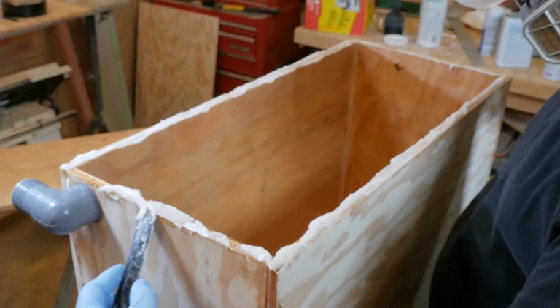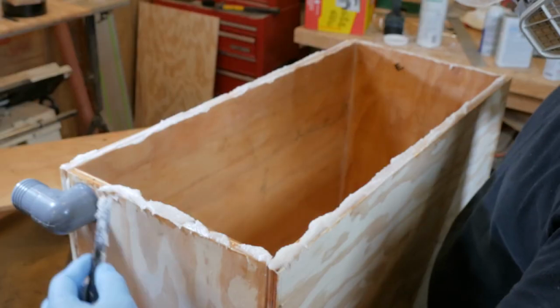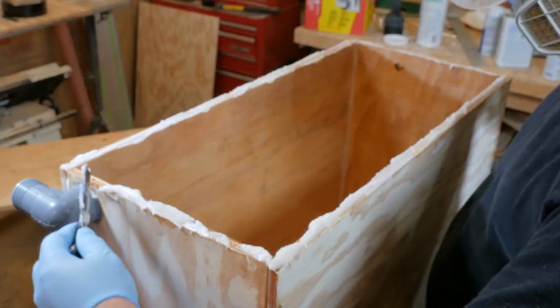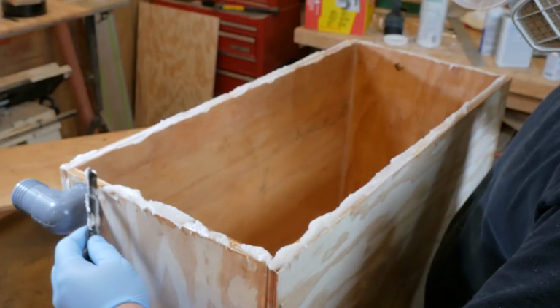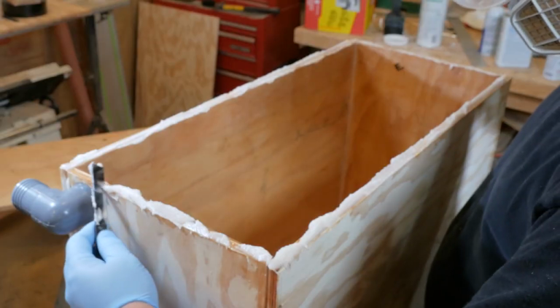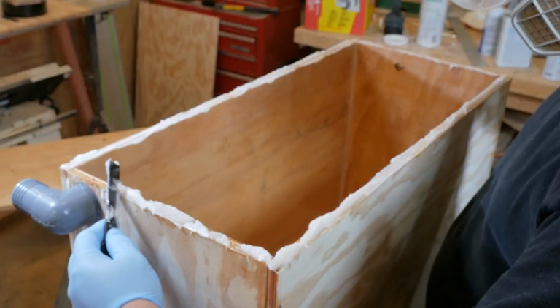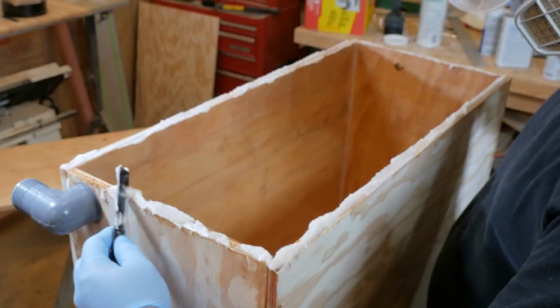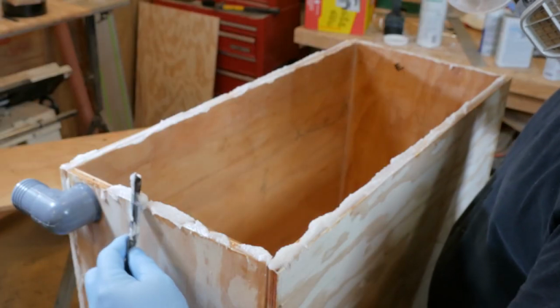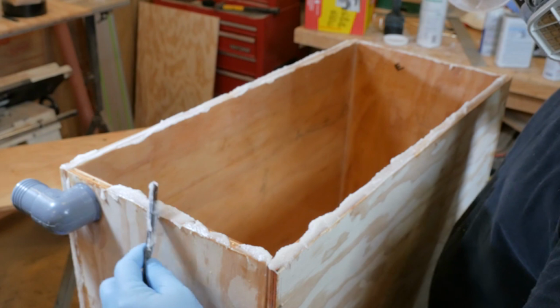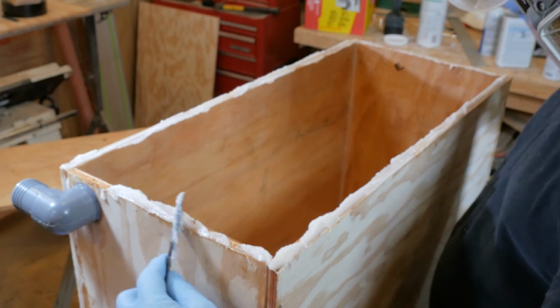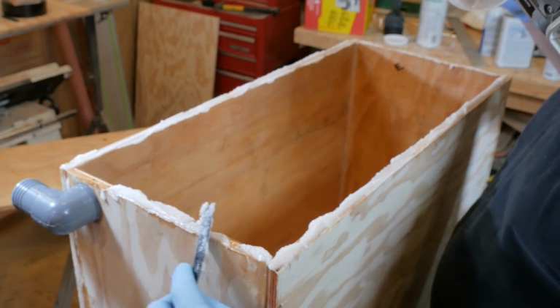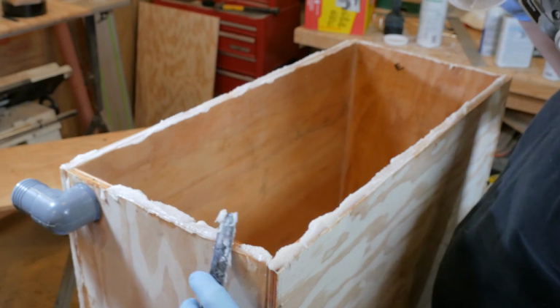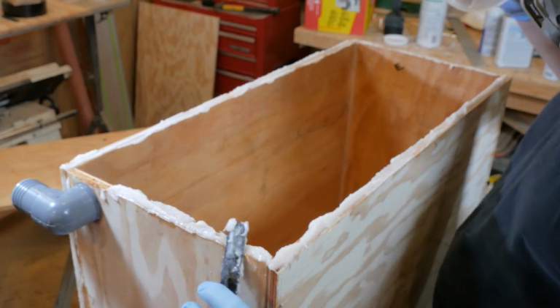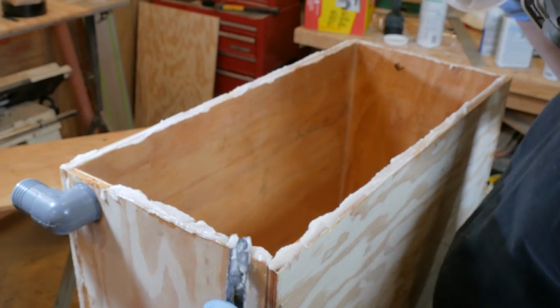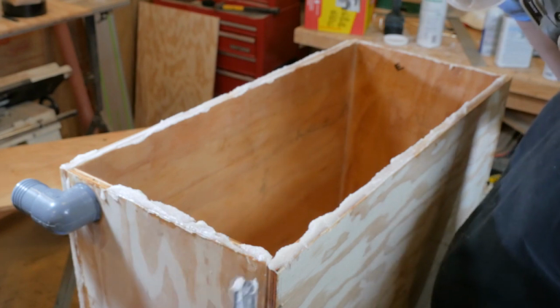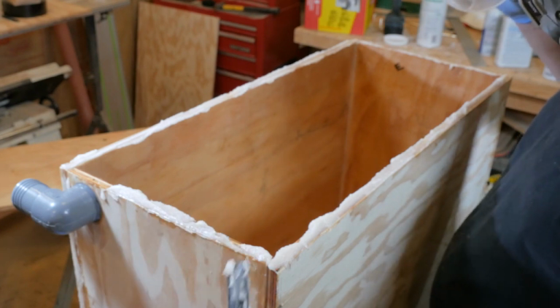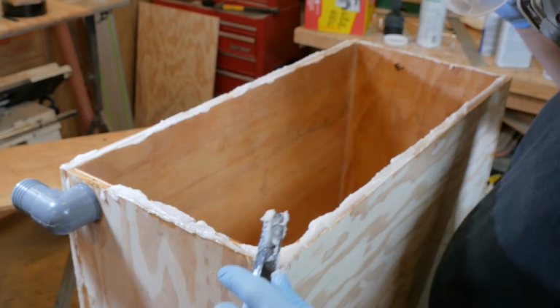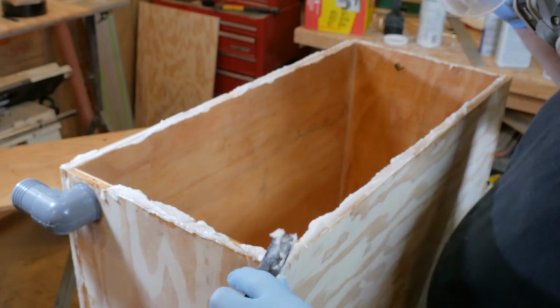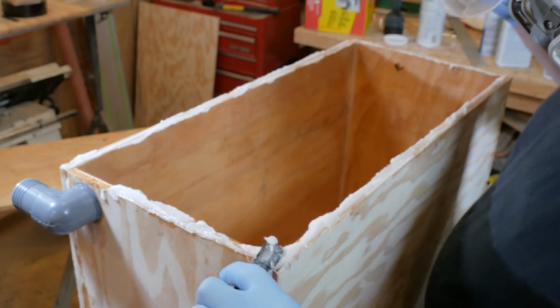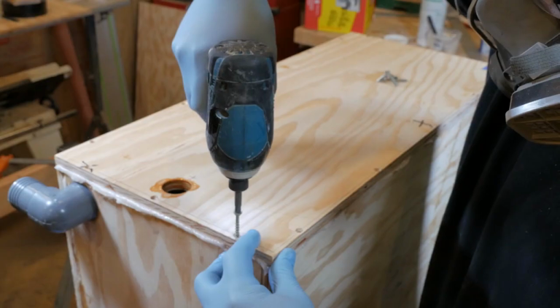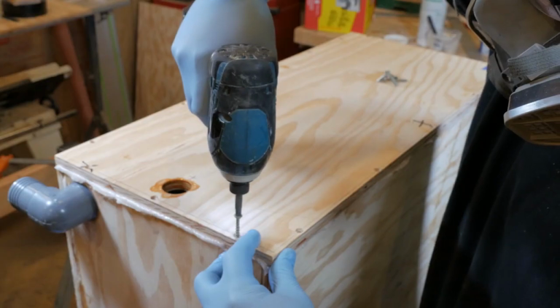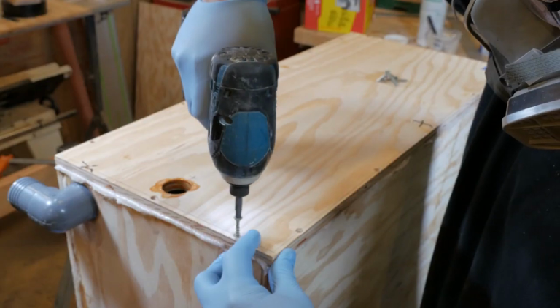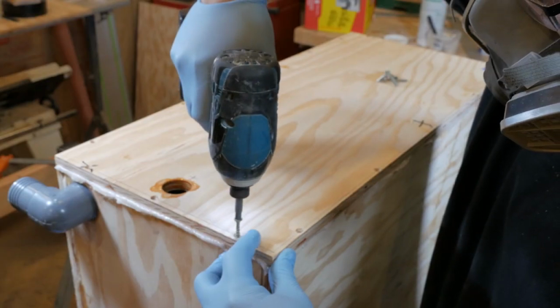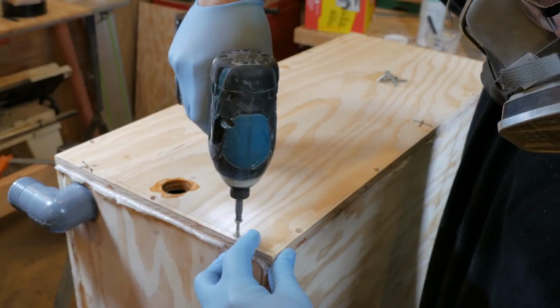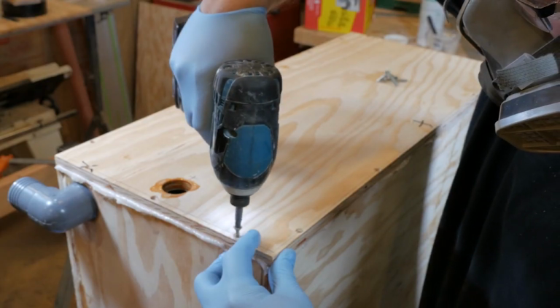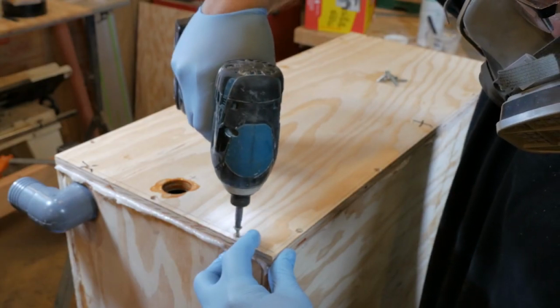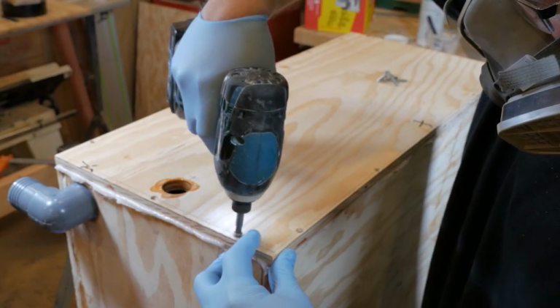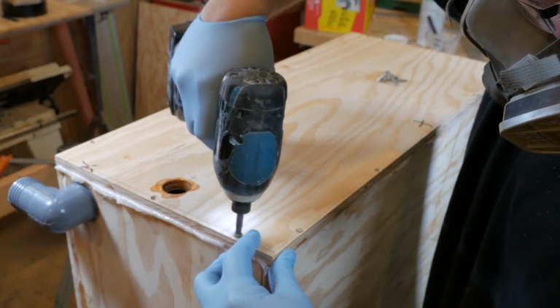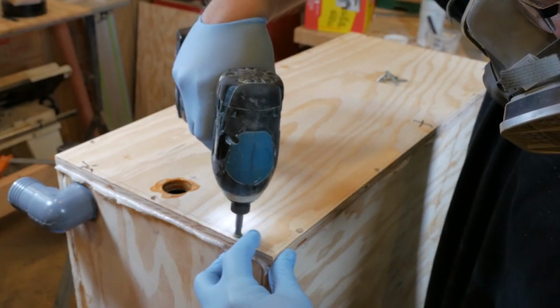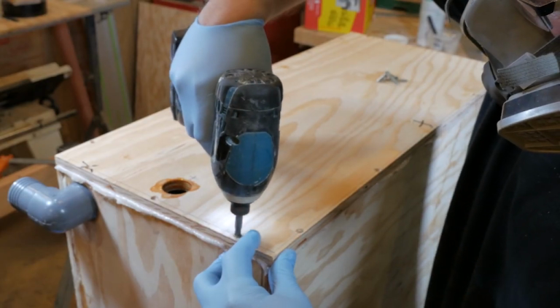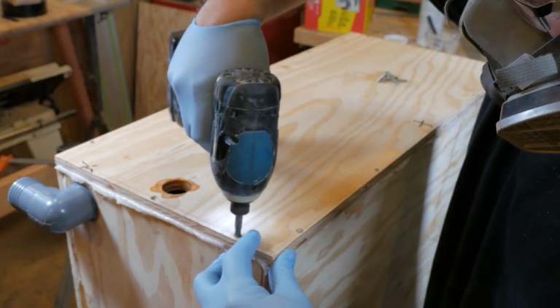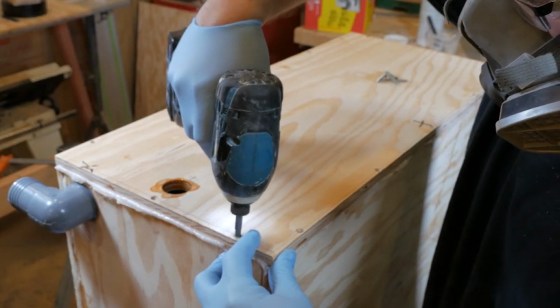Next, apply thickened epoxy to the top edge of the tank. Then you can go on ahead and screw the lid in place.